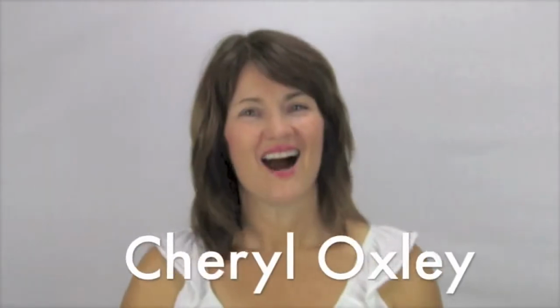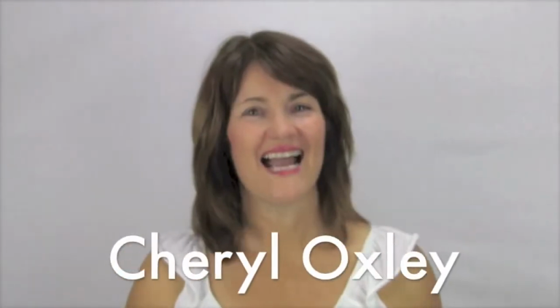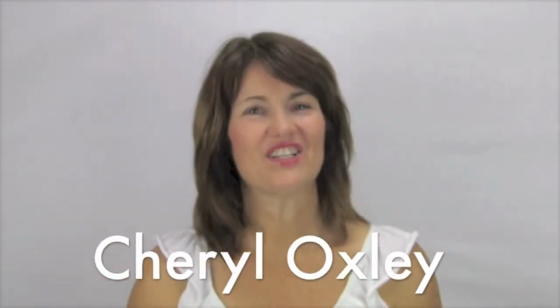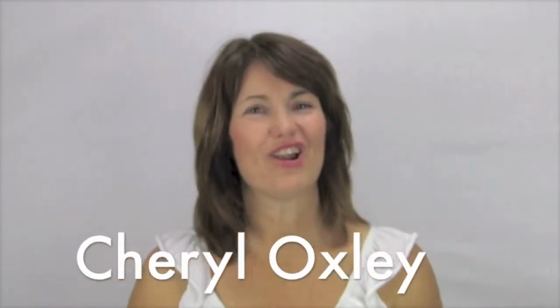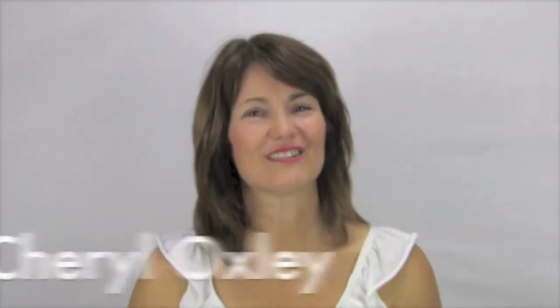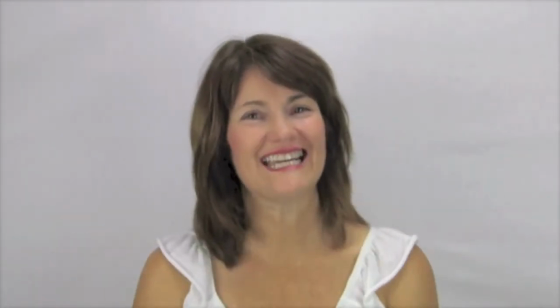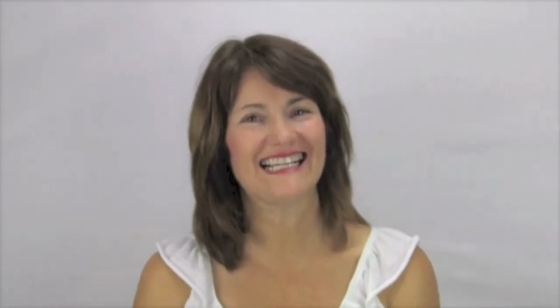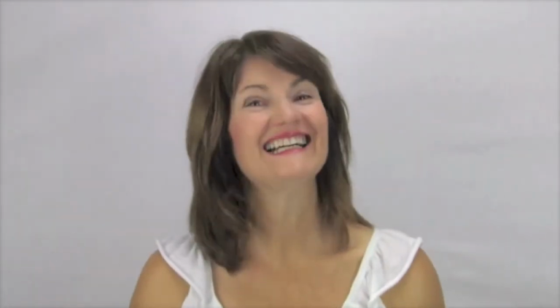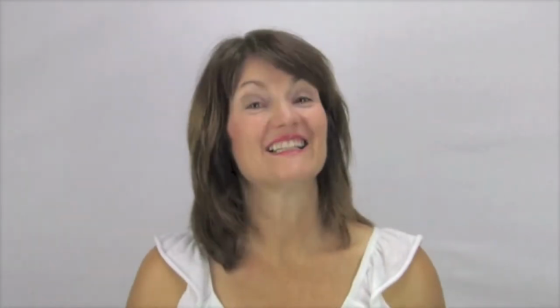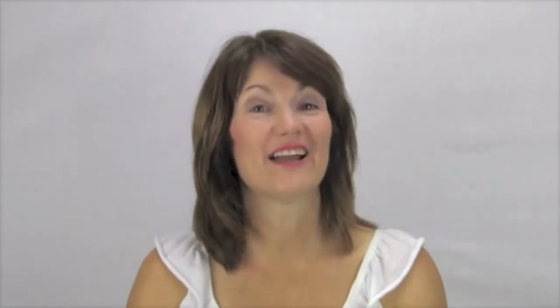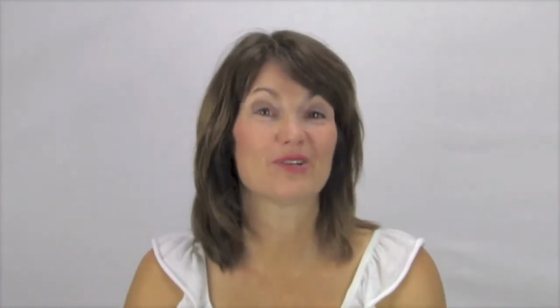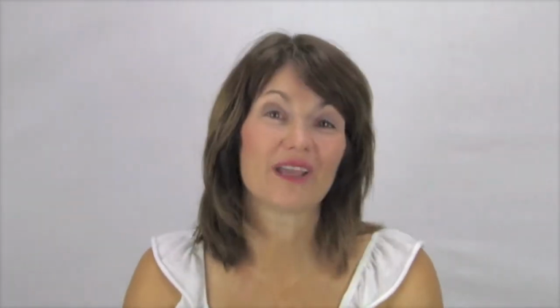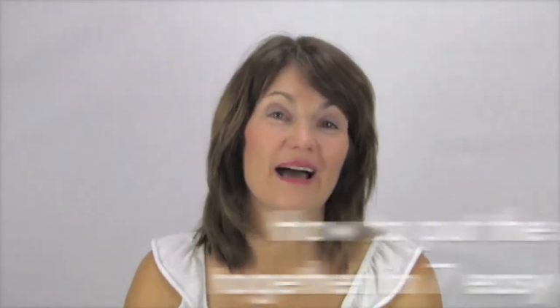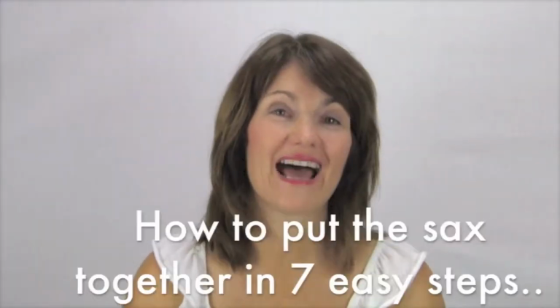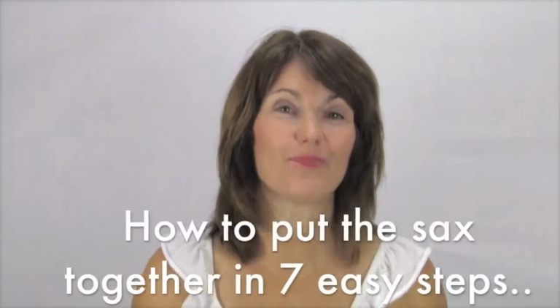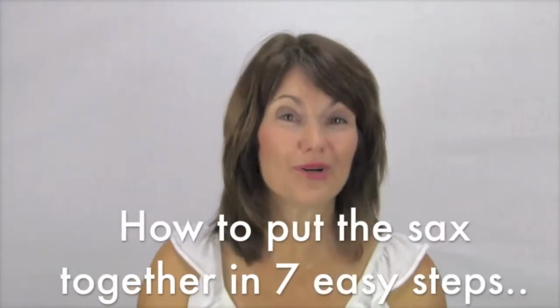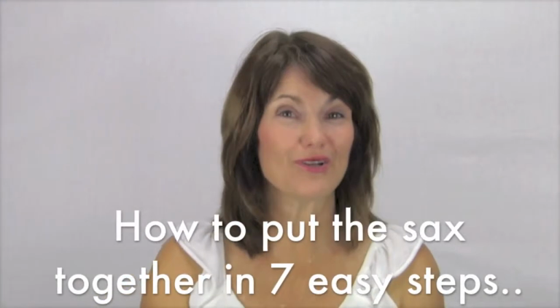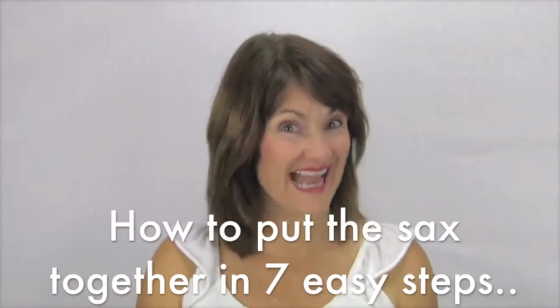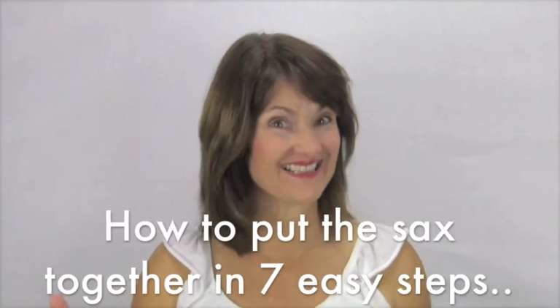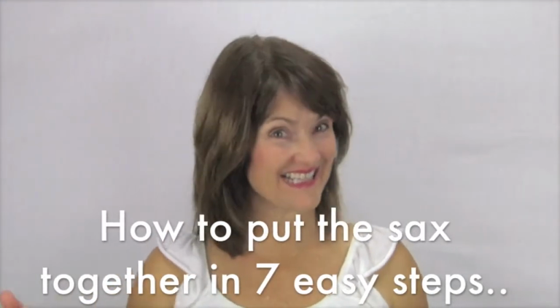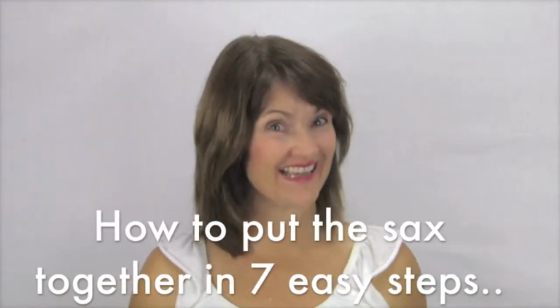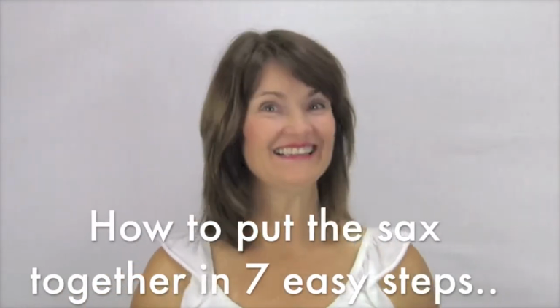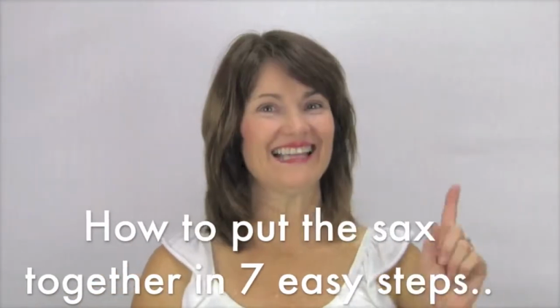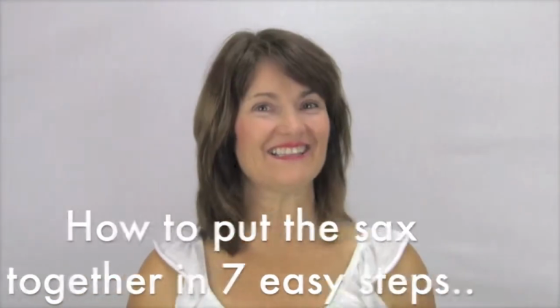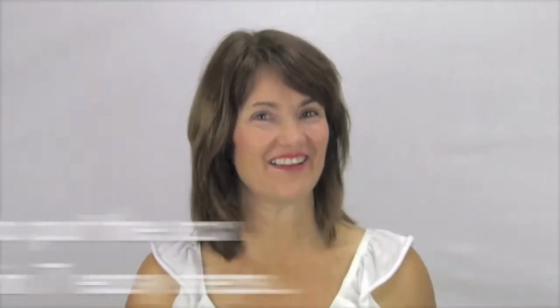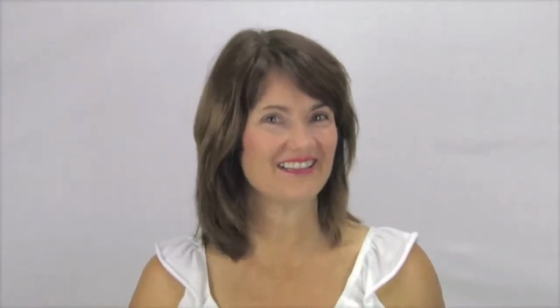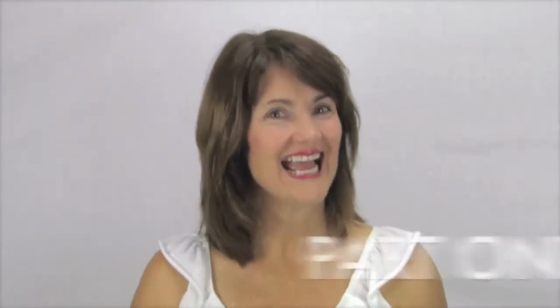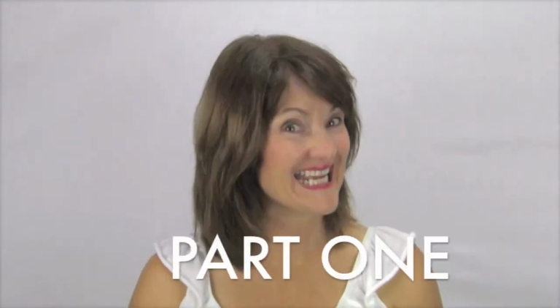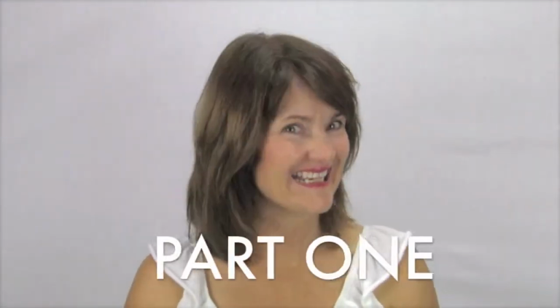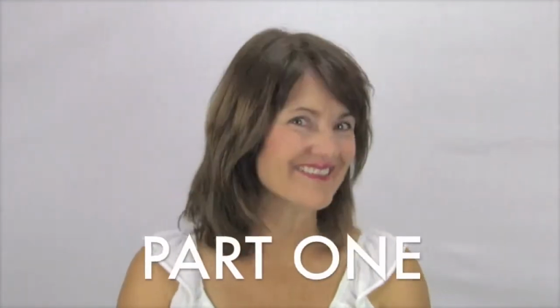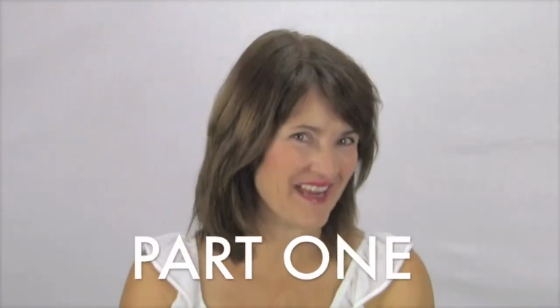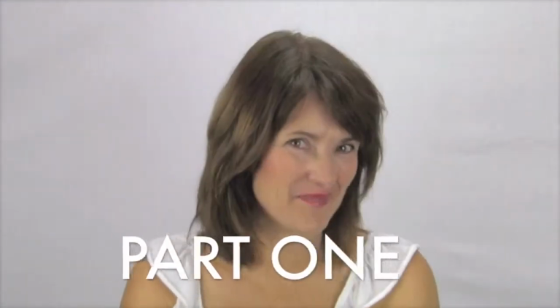Hi, Cheryl Oxley here. Today we're talking about how to put your sax together in seven easy steps.